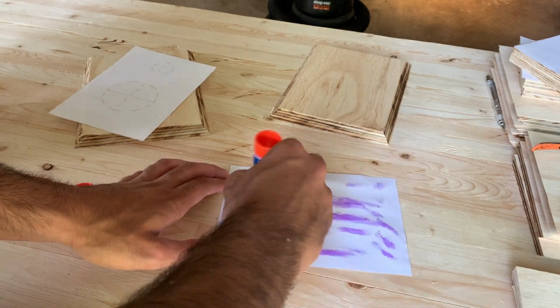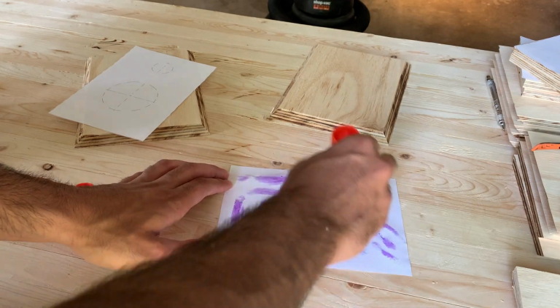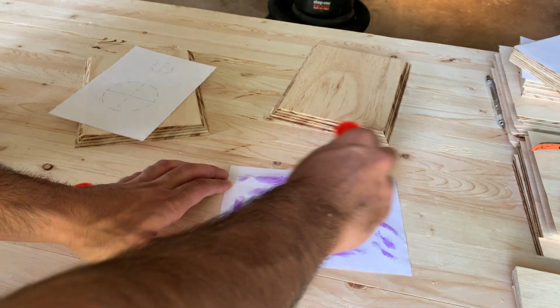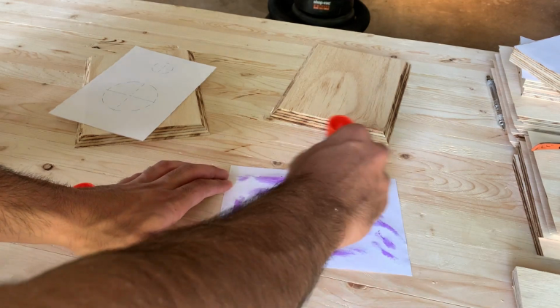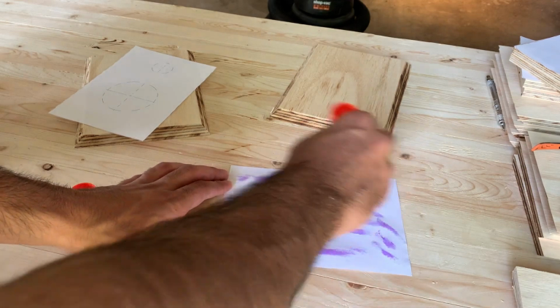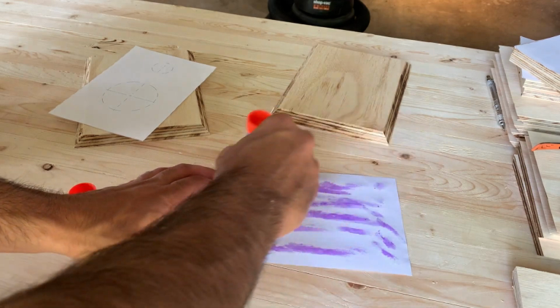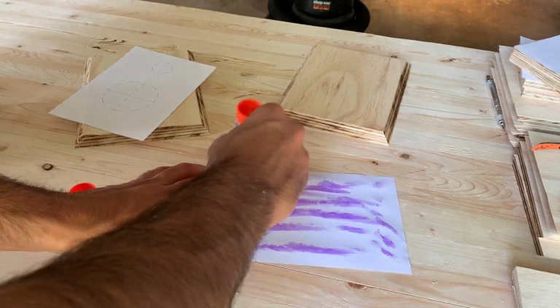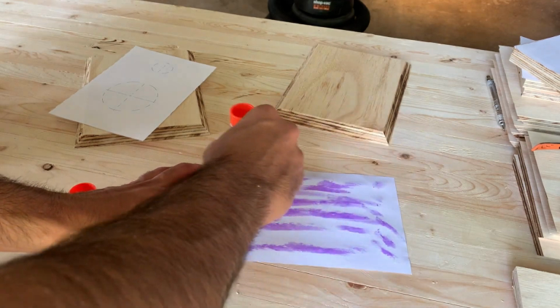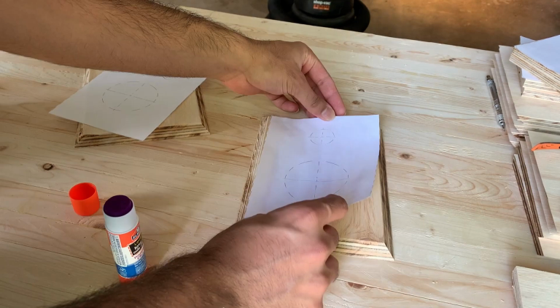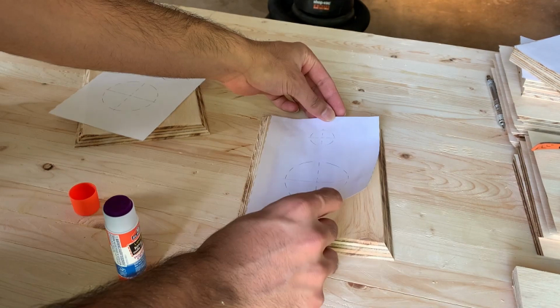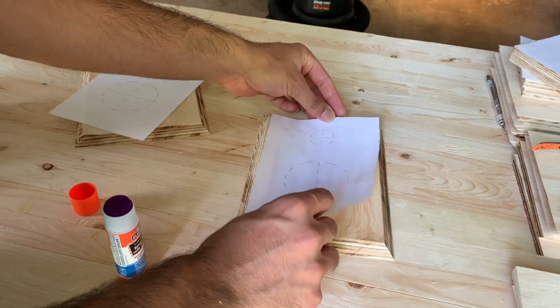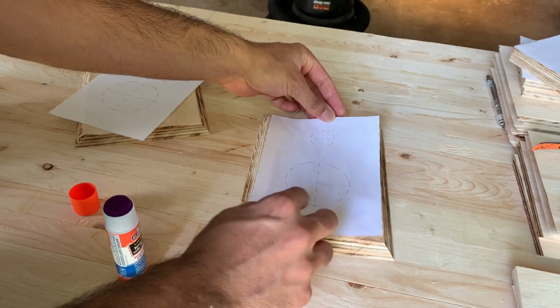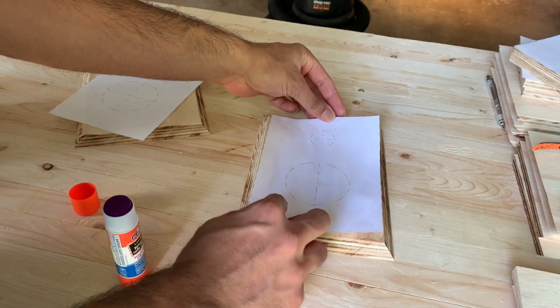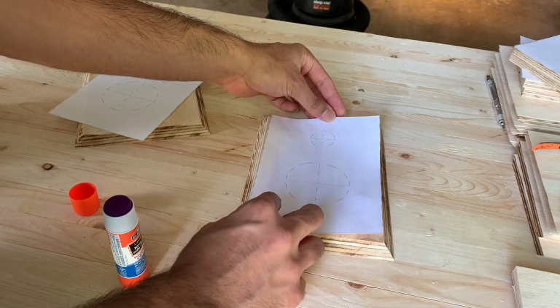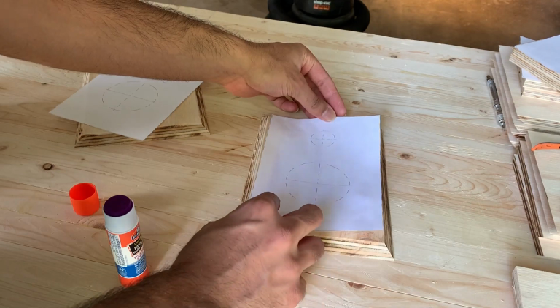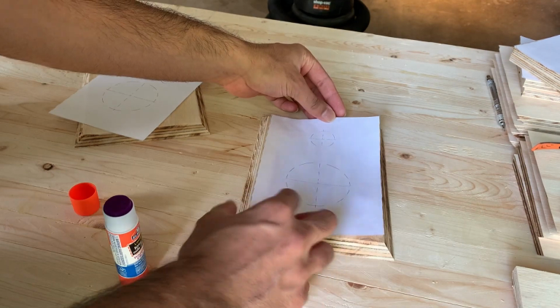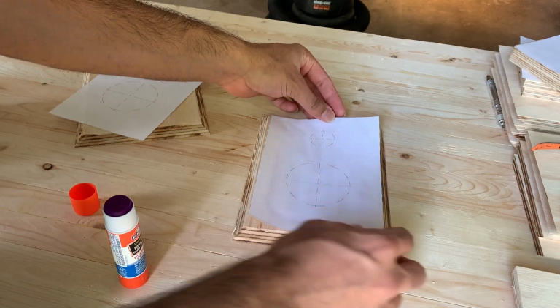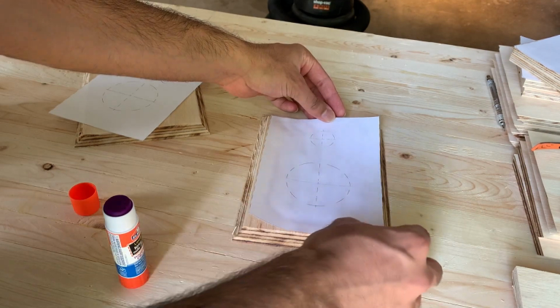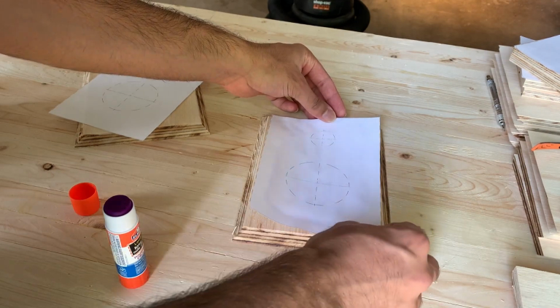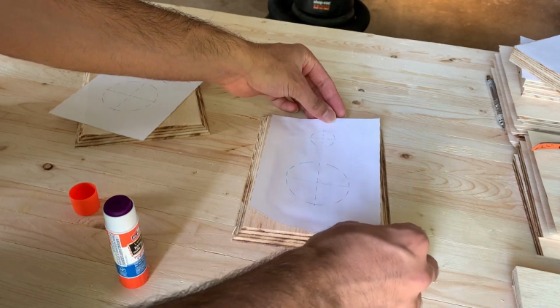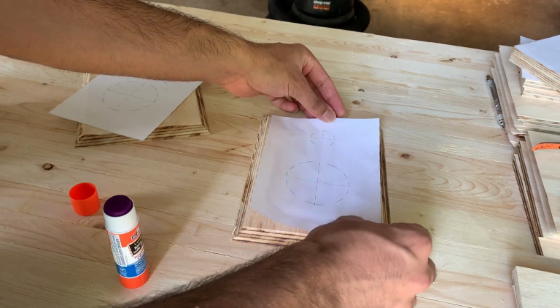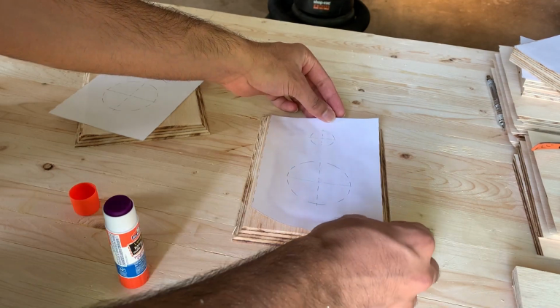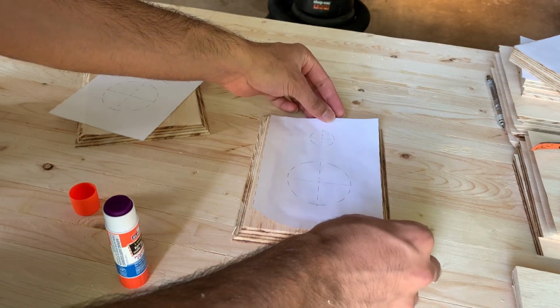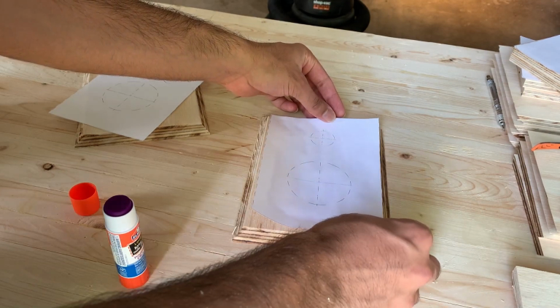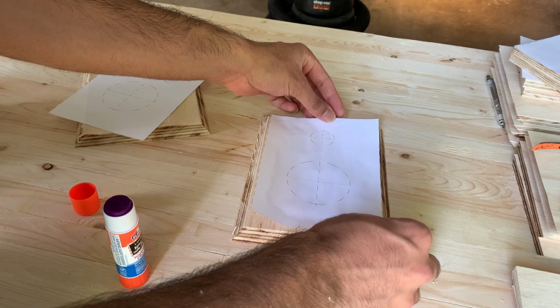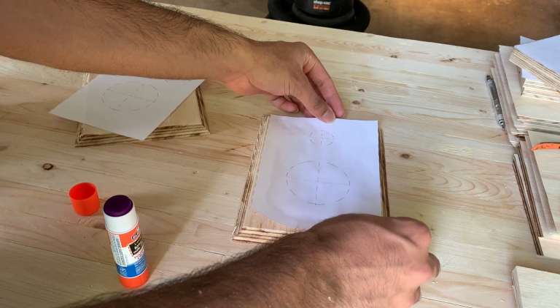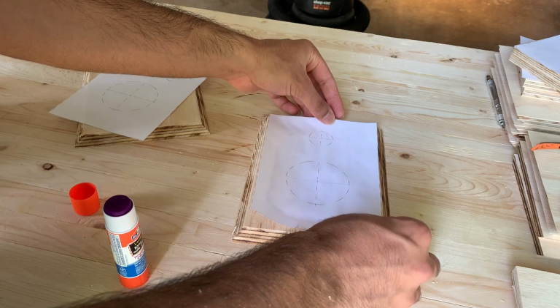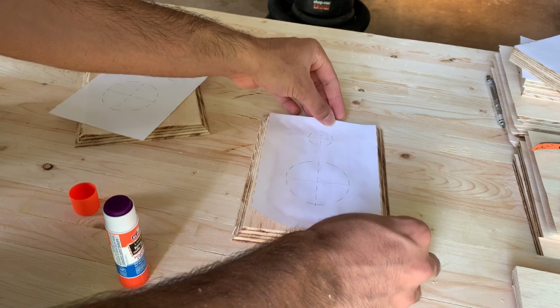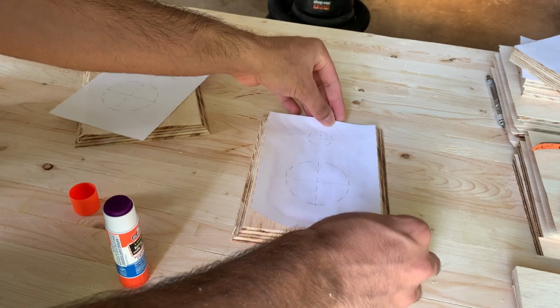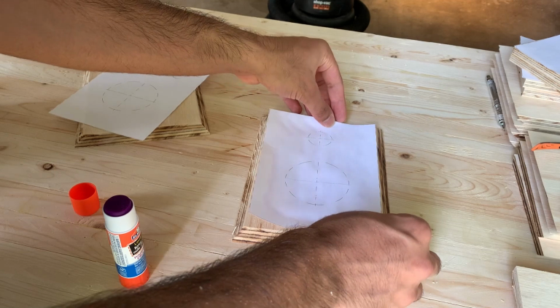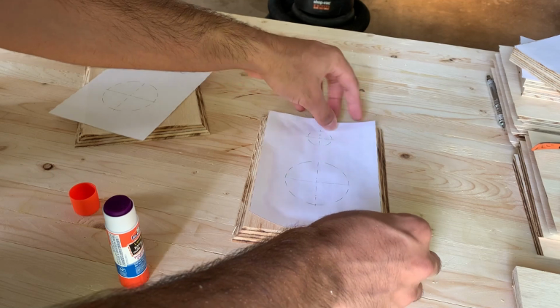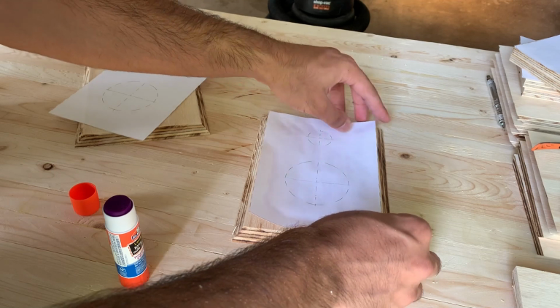I drew outlines of the holes that were meant to fit the speakers. This made it easy to cut them out using a router.